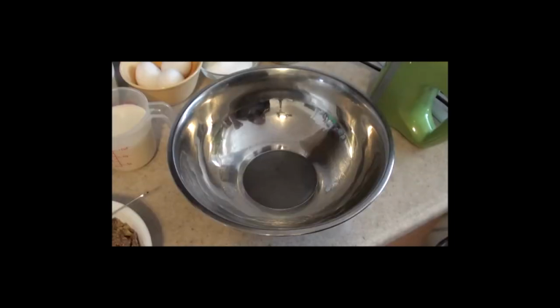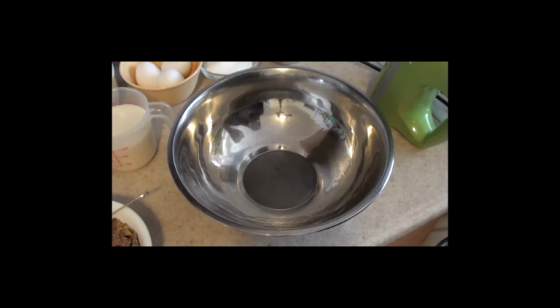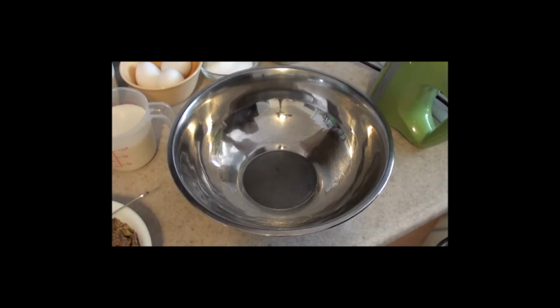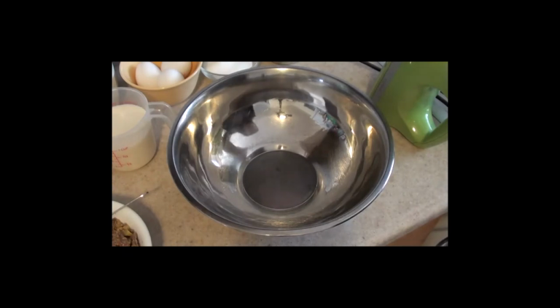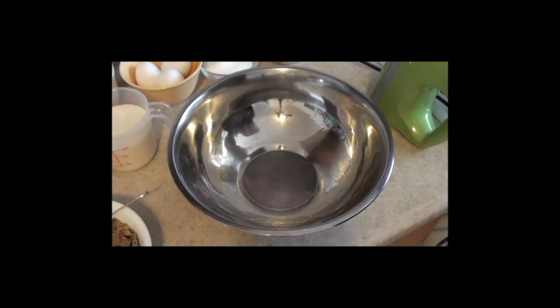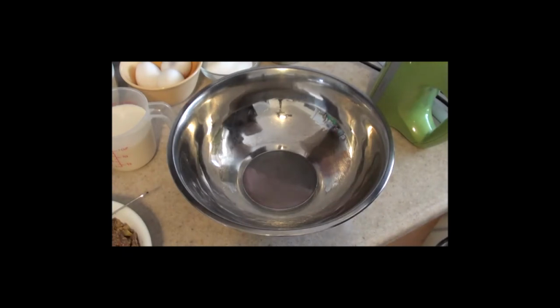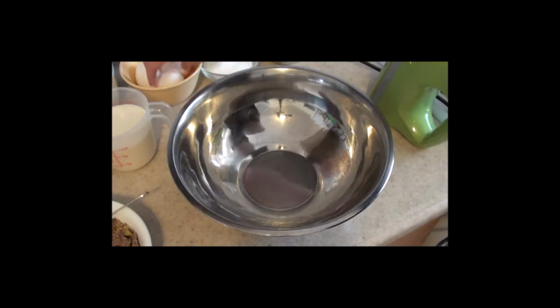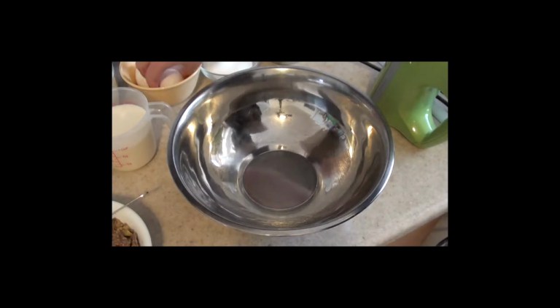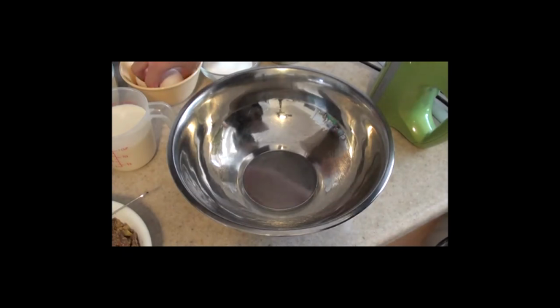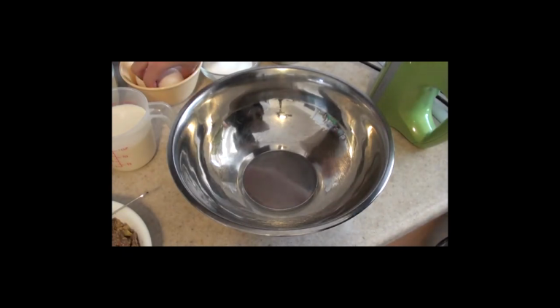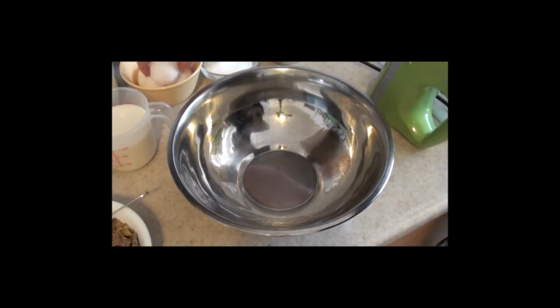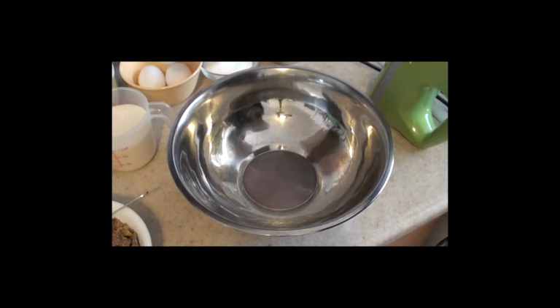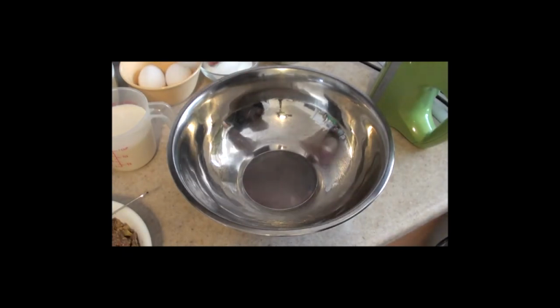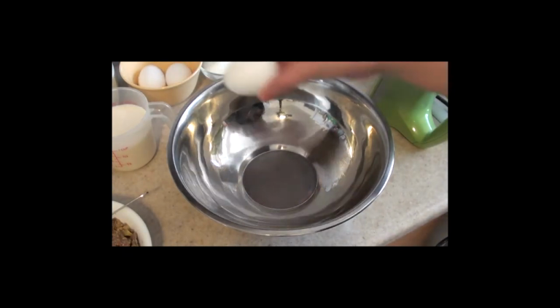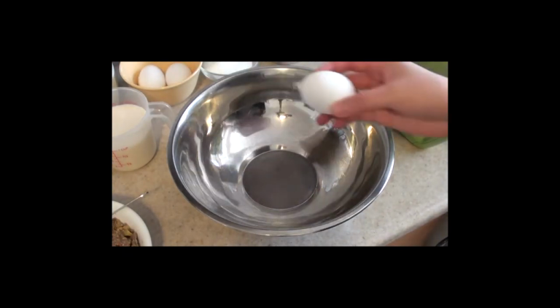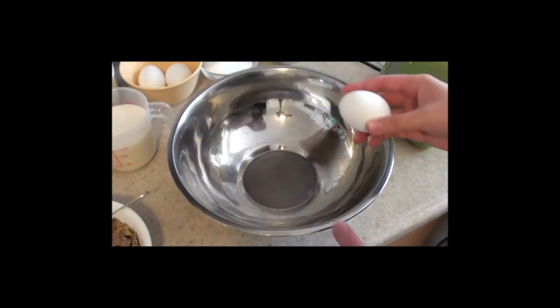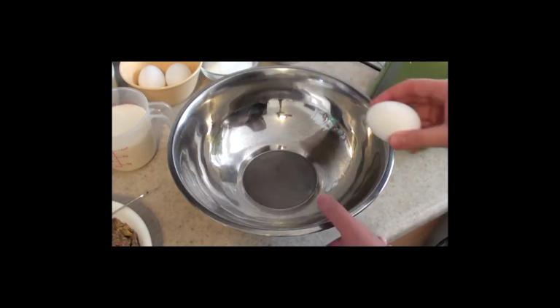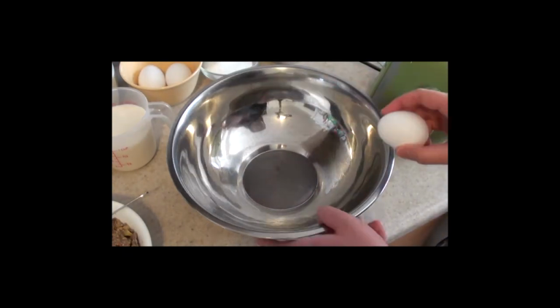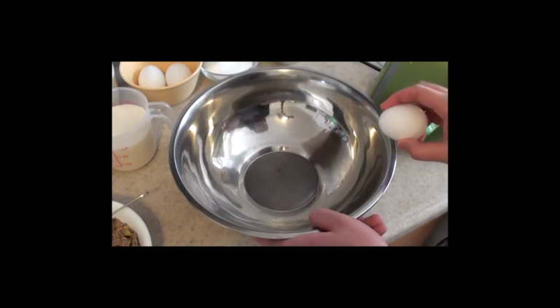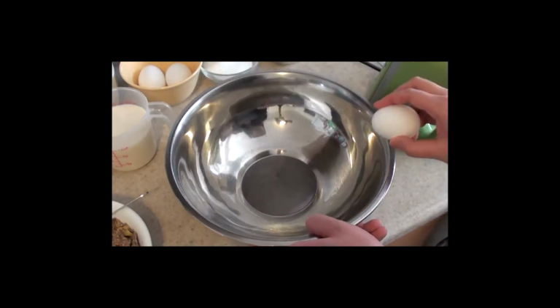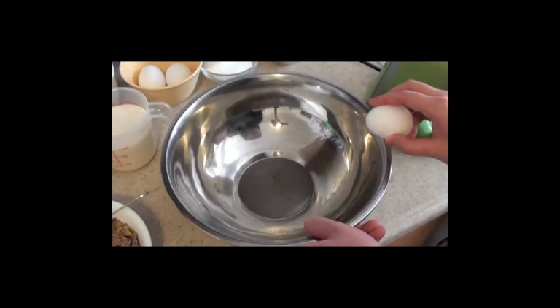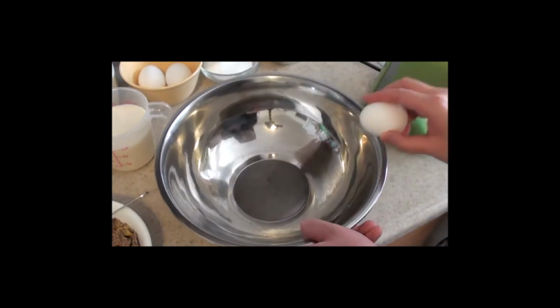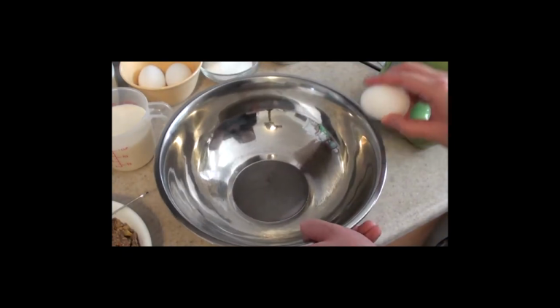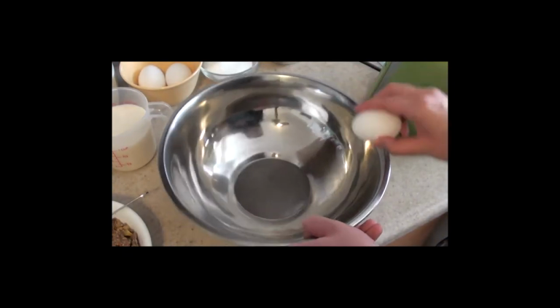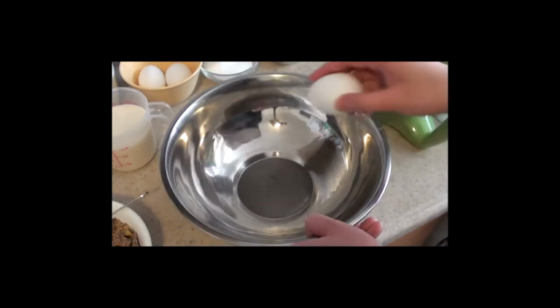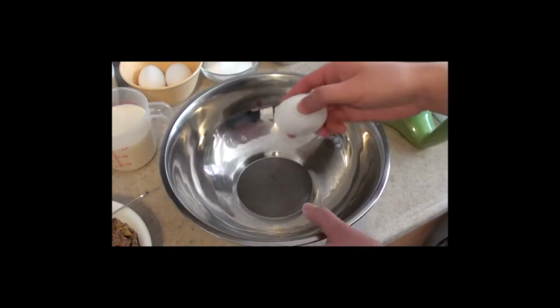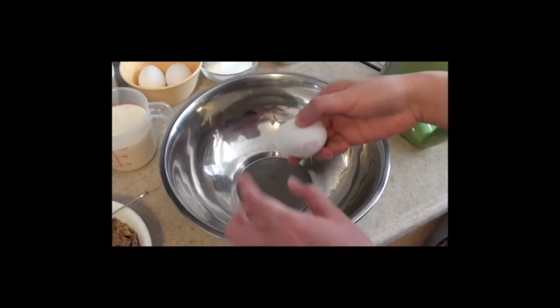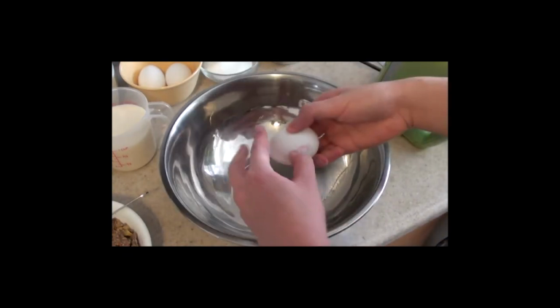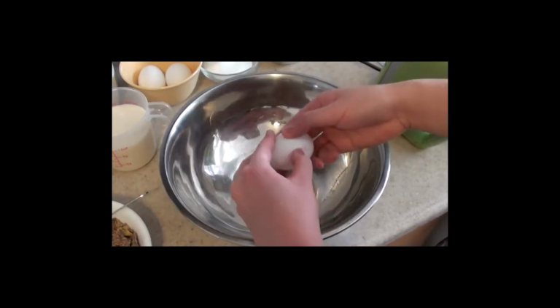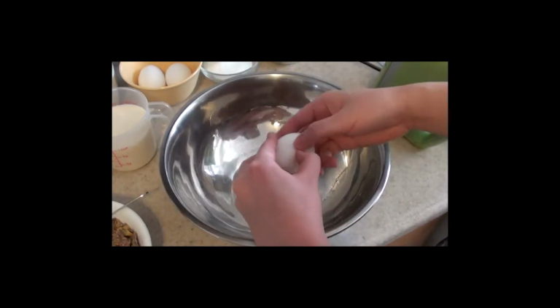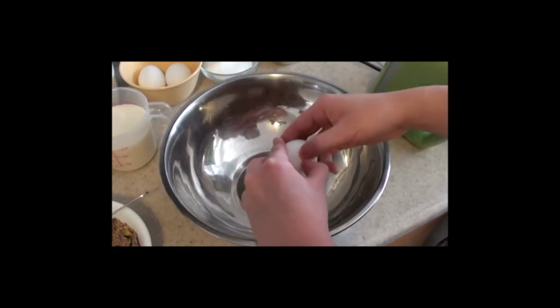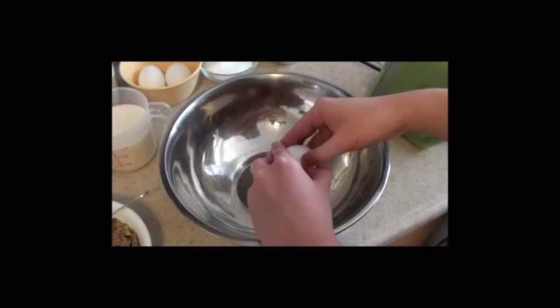Next, we're going to start making our cake. First, crack three eggs into a large mixing bowl.